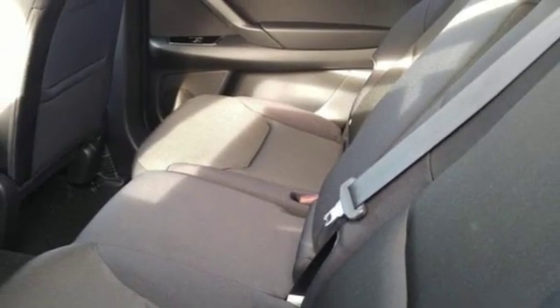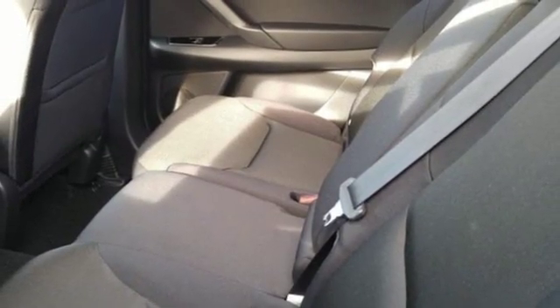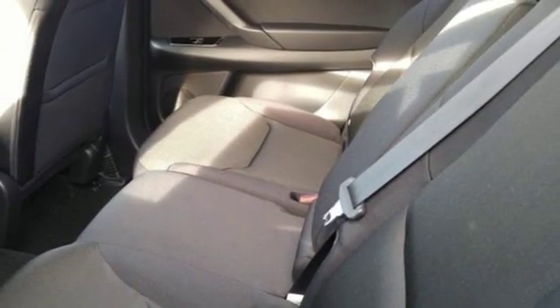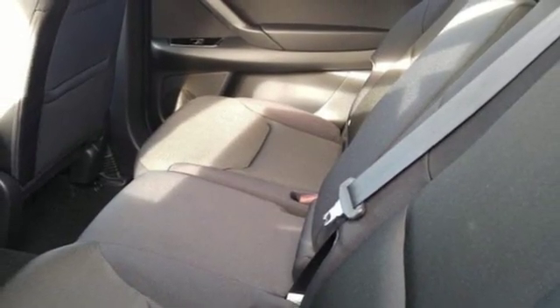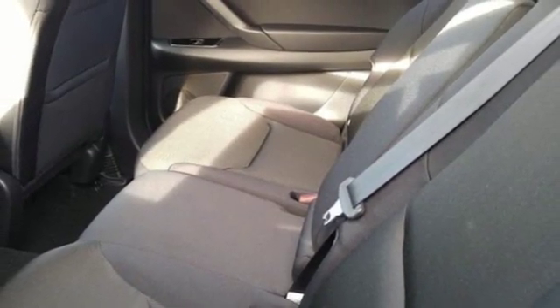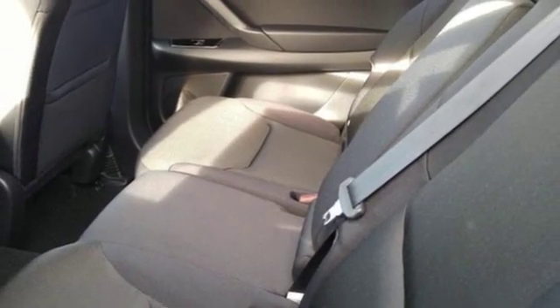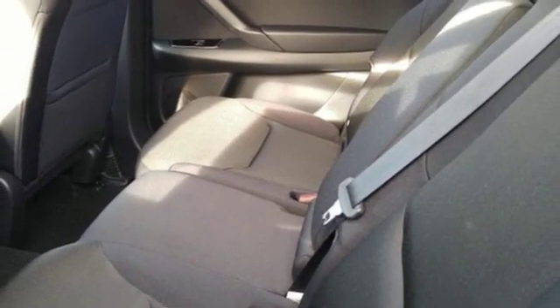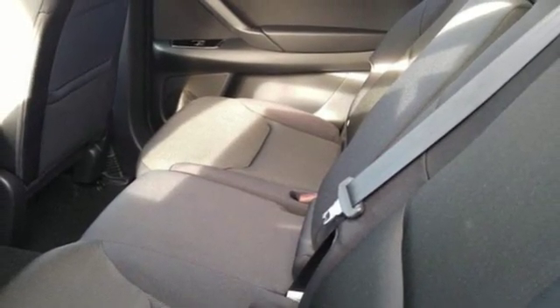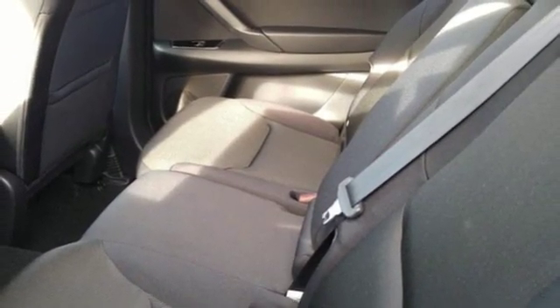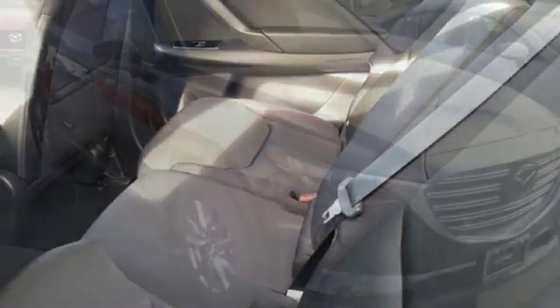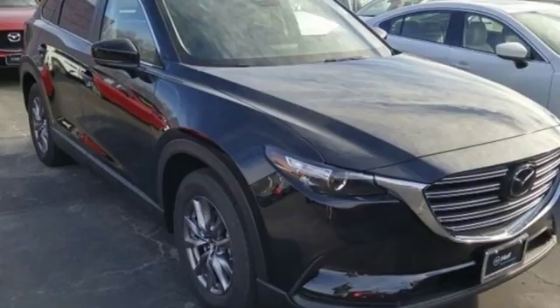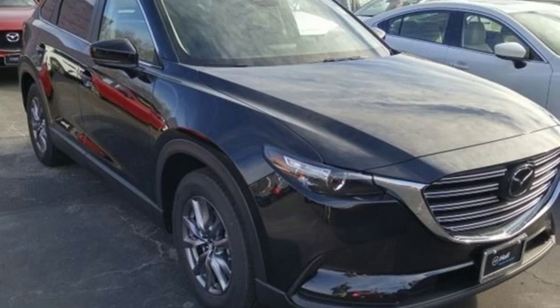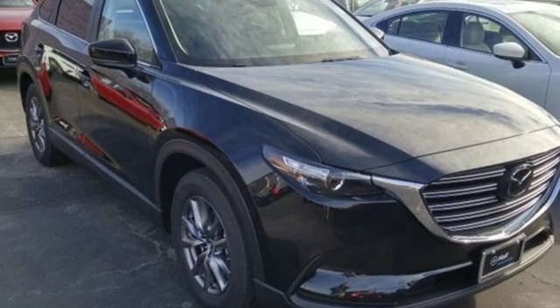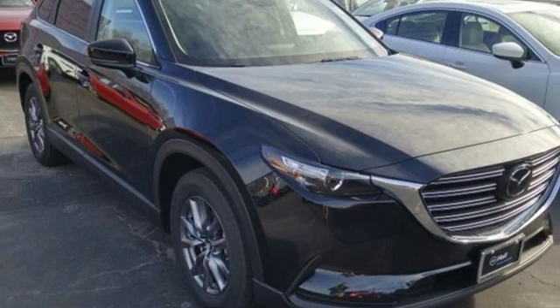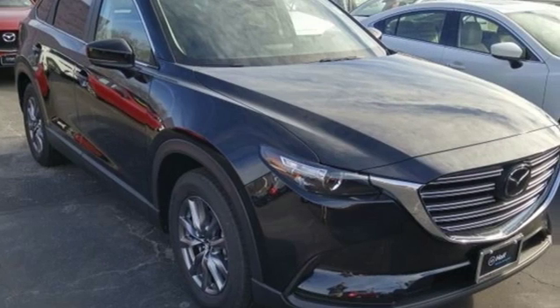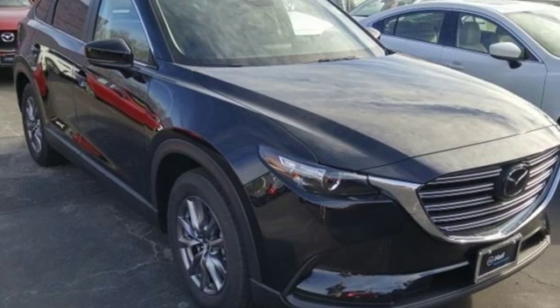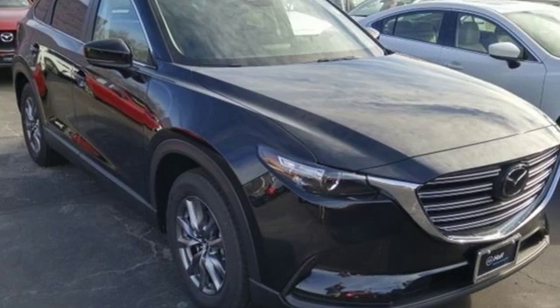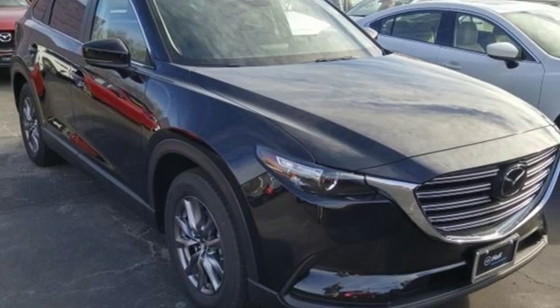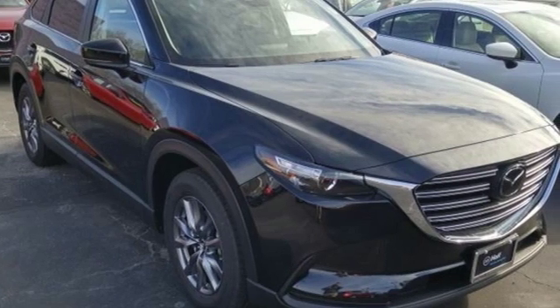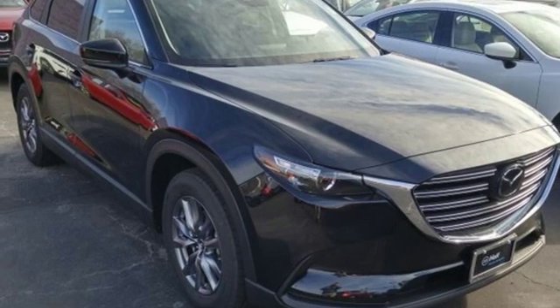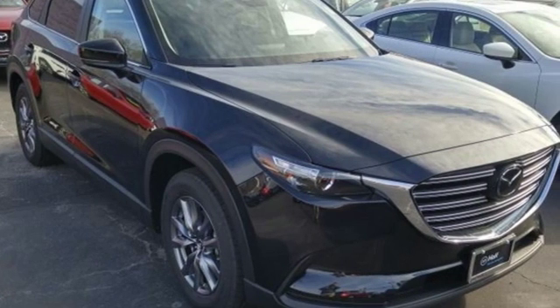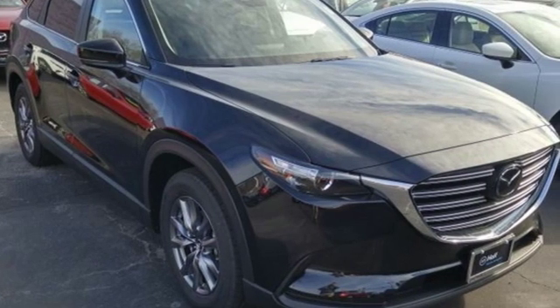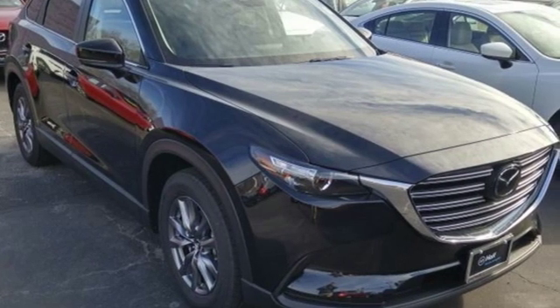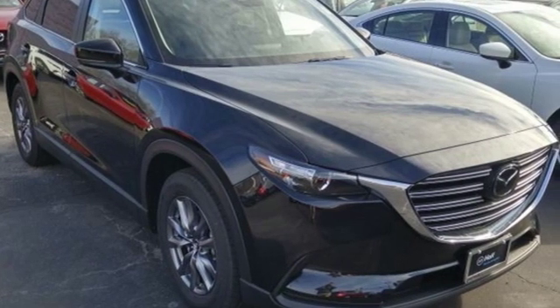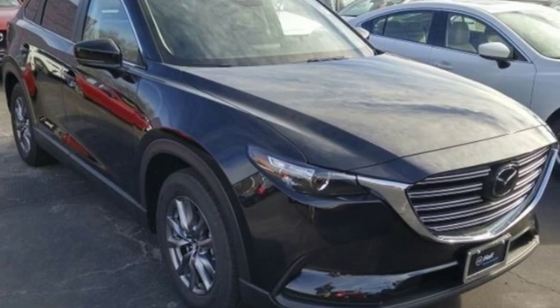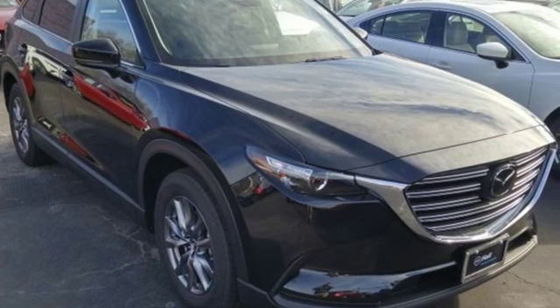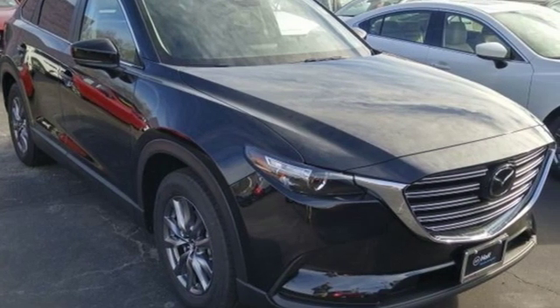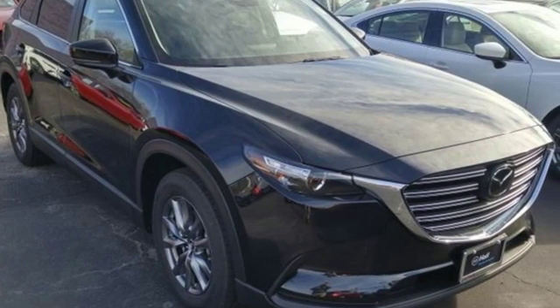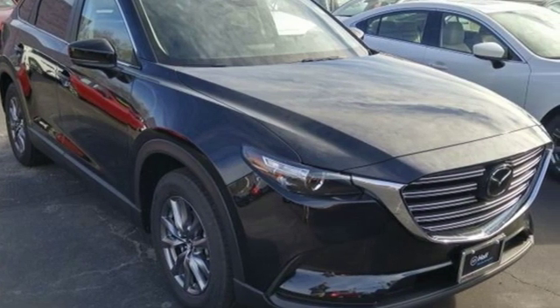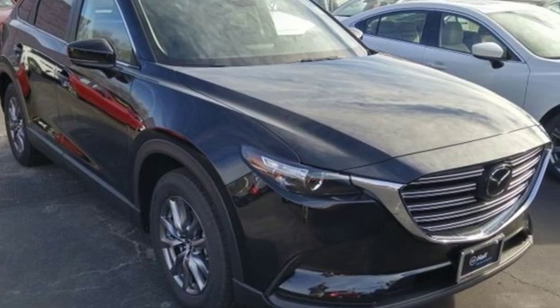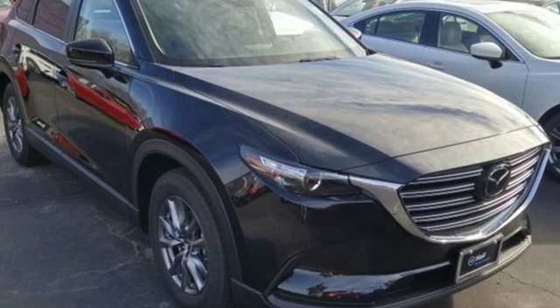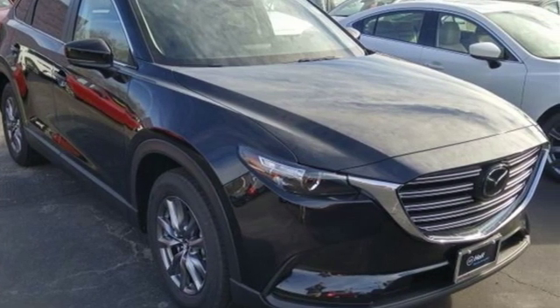With Mazda, driving is what matters most. See it for yourself when you take it for a test drive.